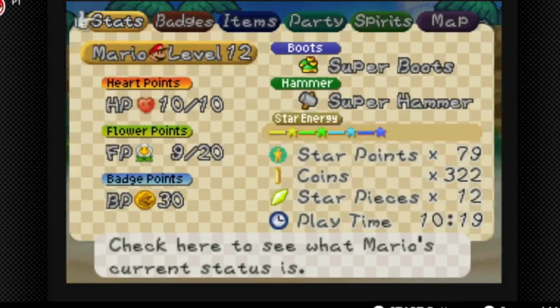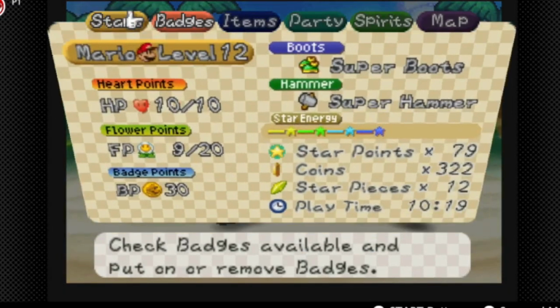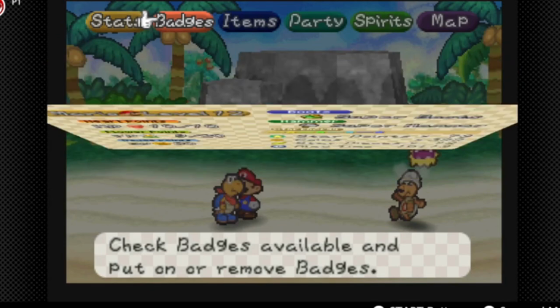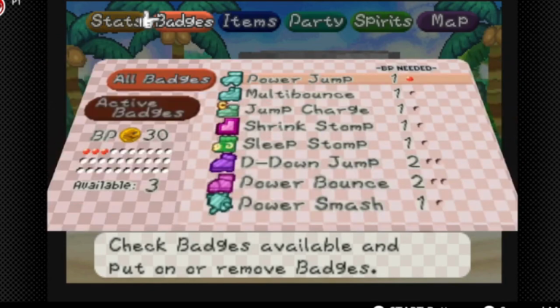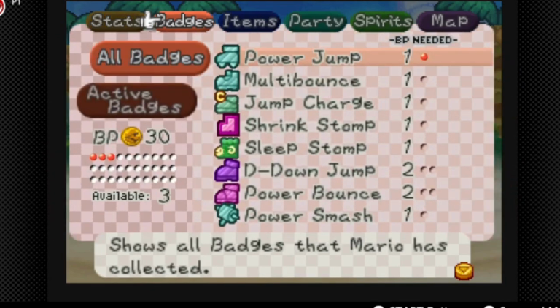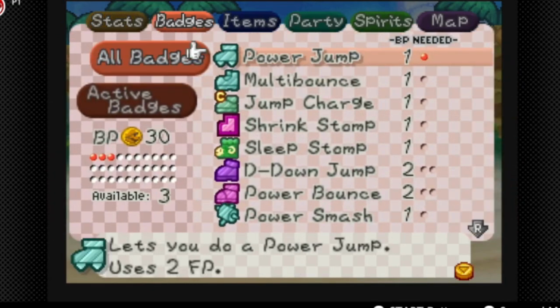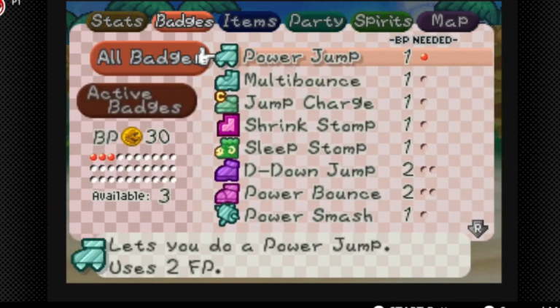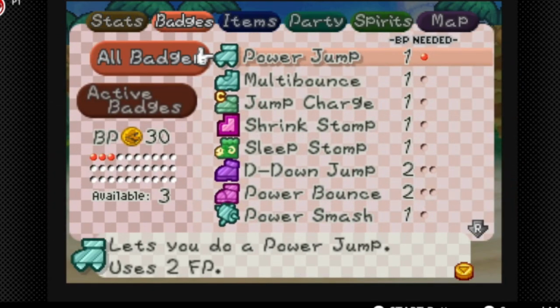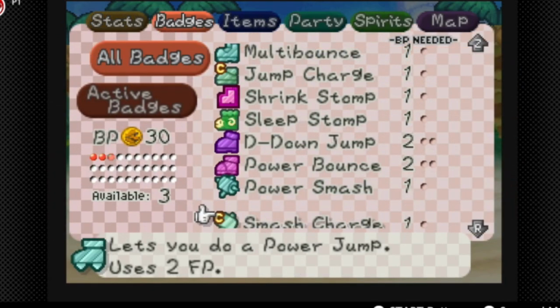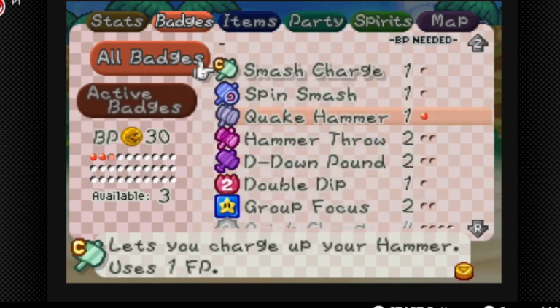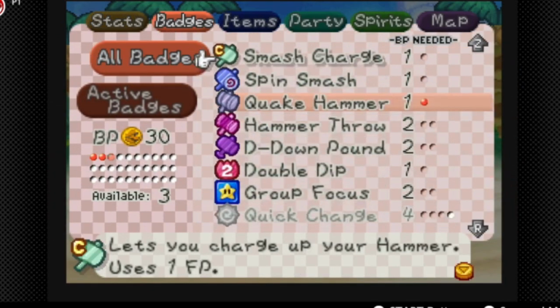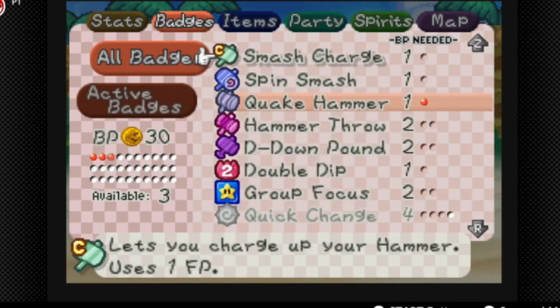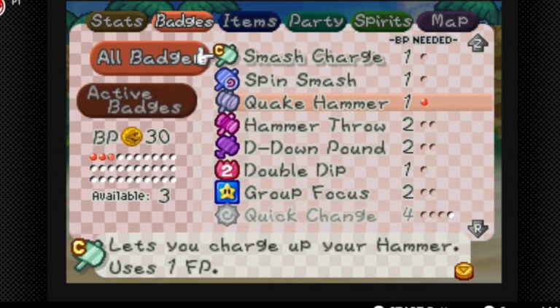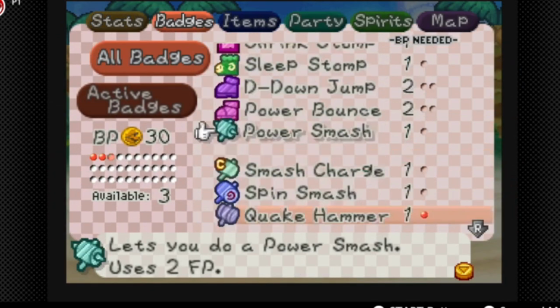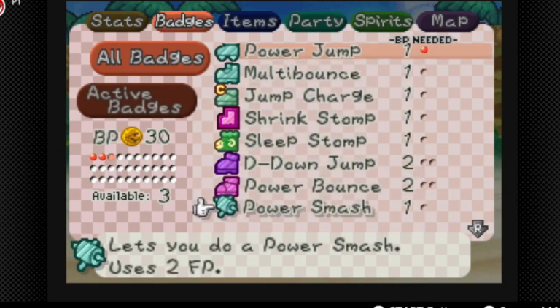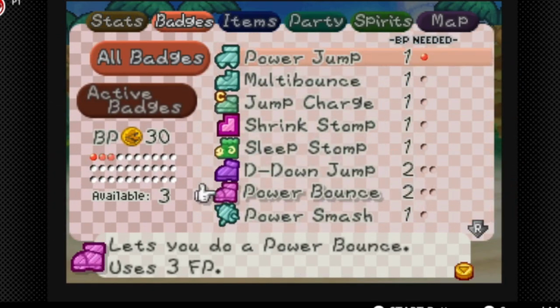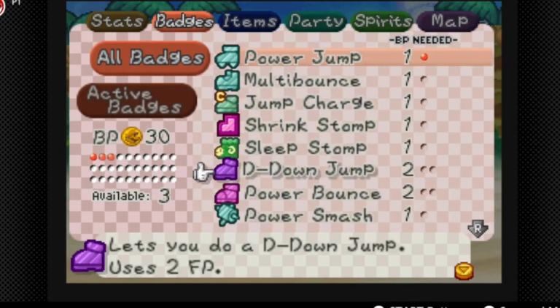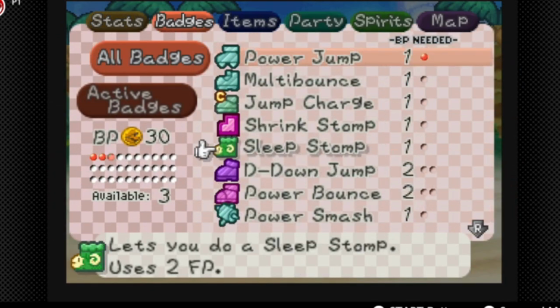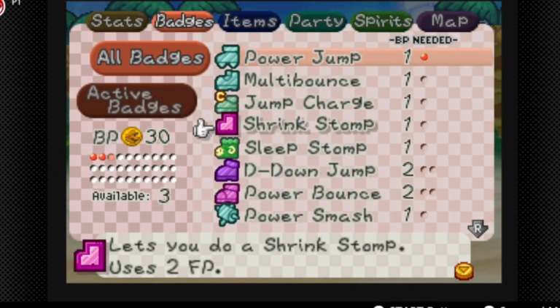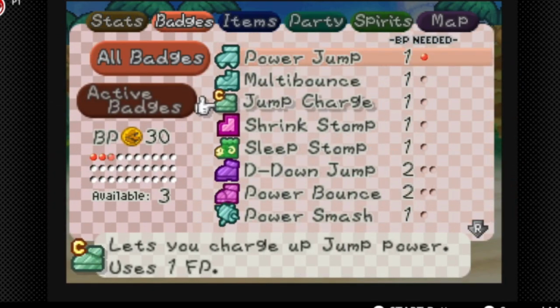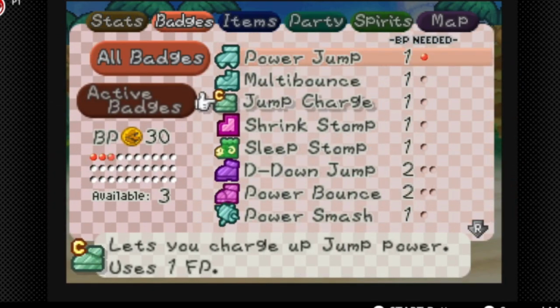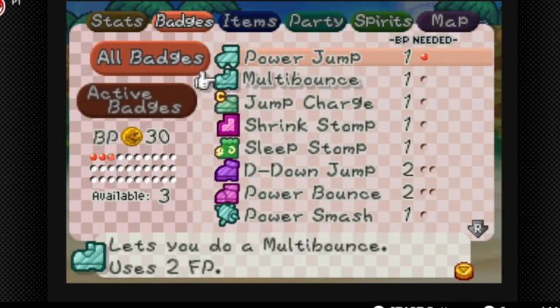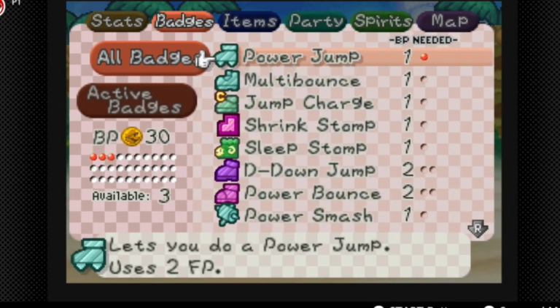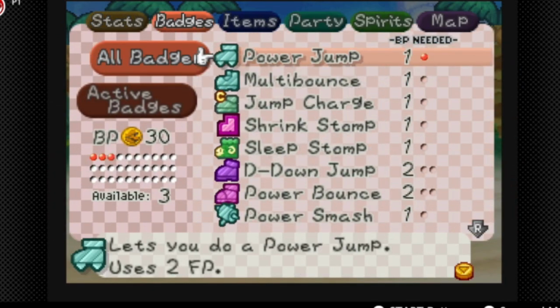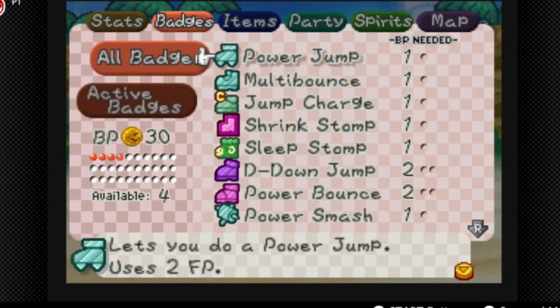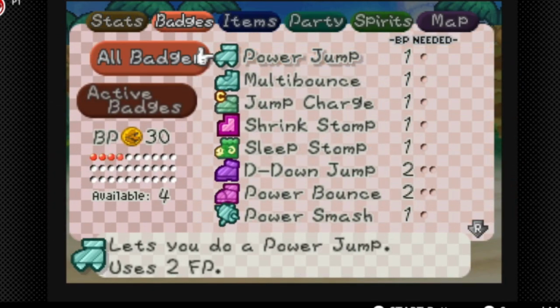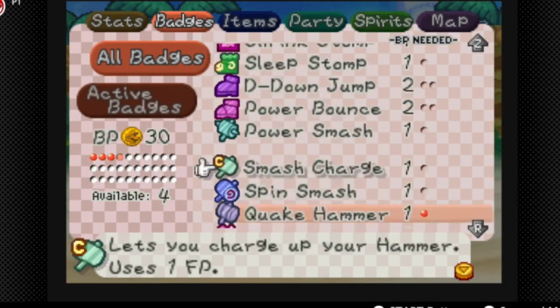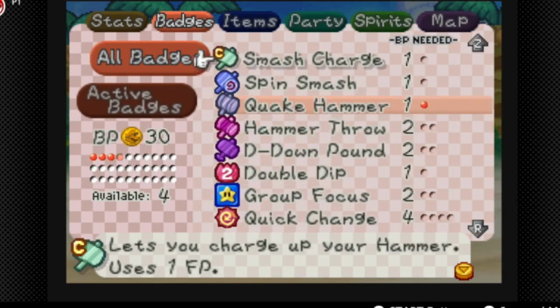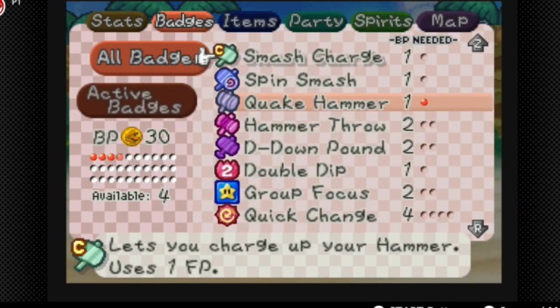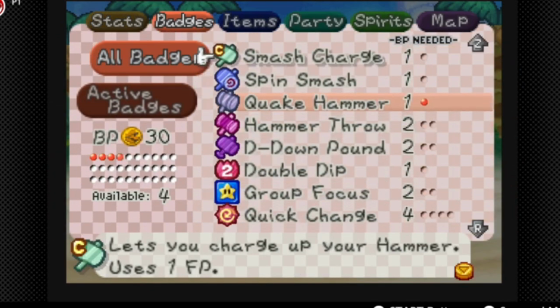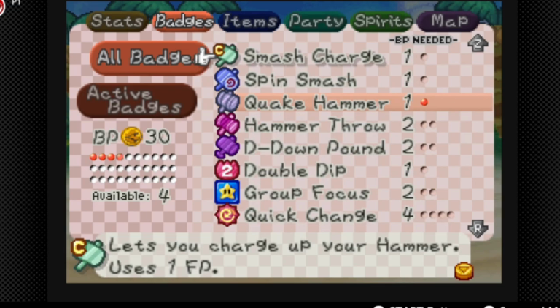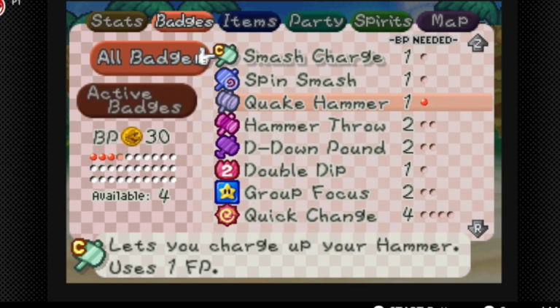Okay, let's see our badges. We have Power Jump with the play camera. I don't think we need Power Jump anymore.